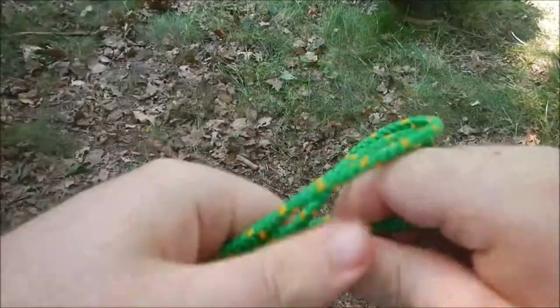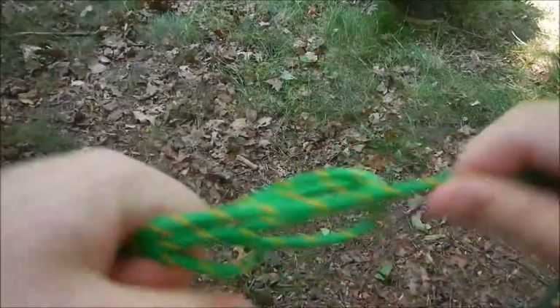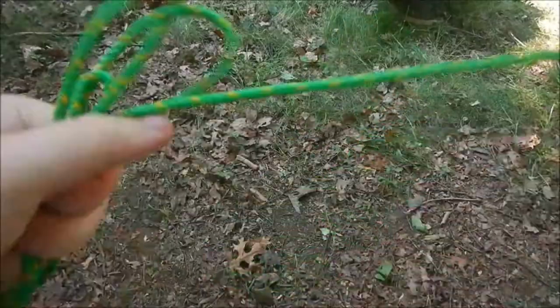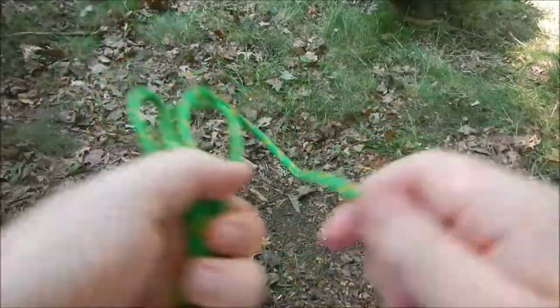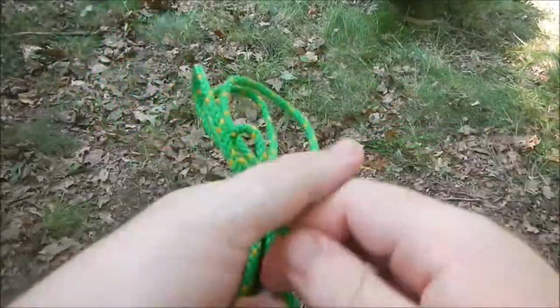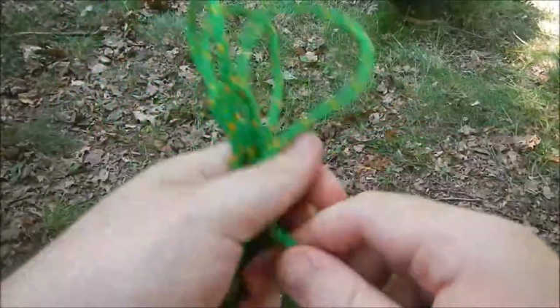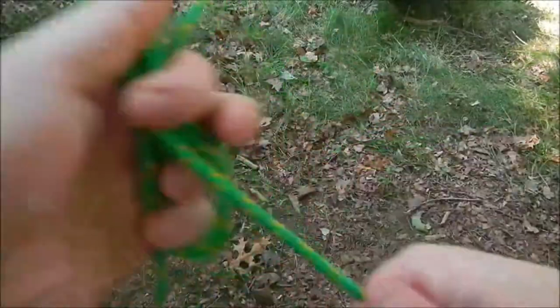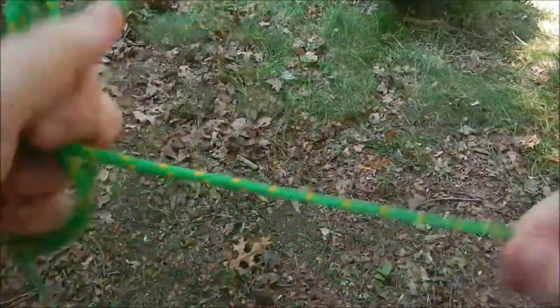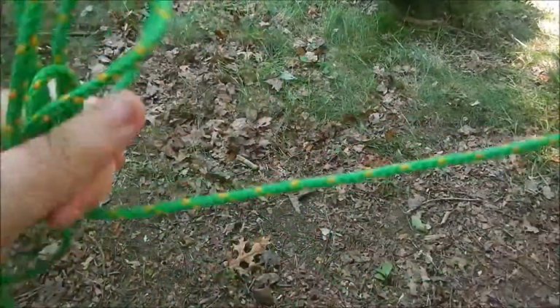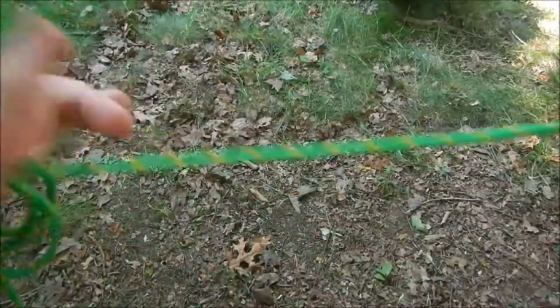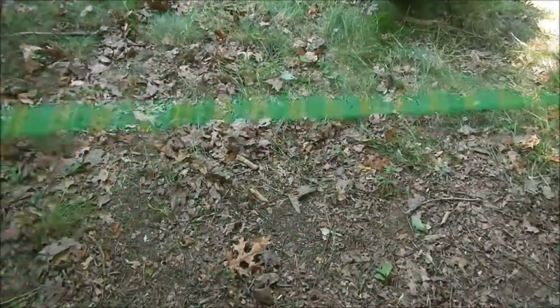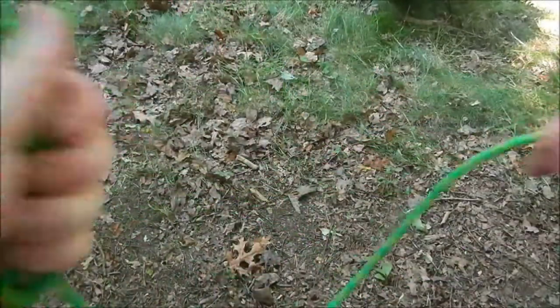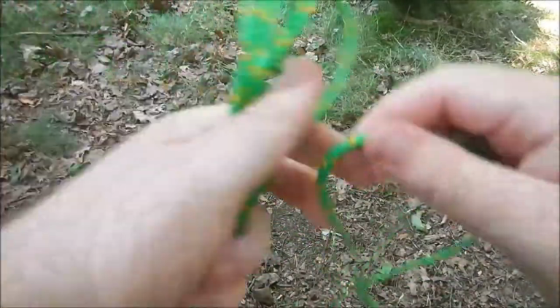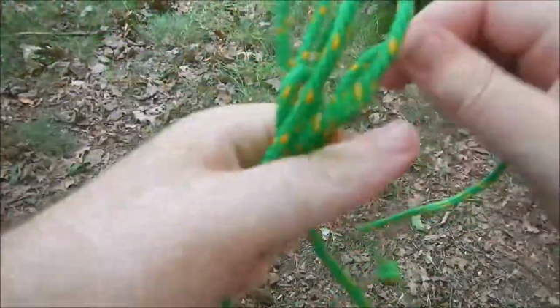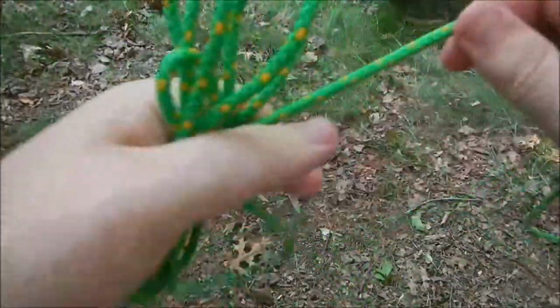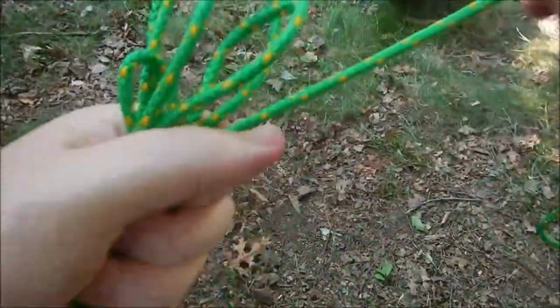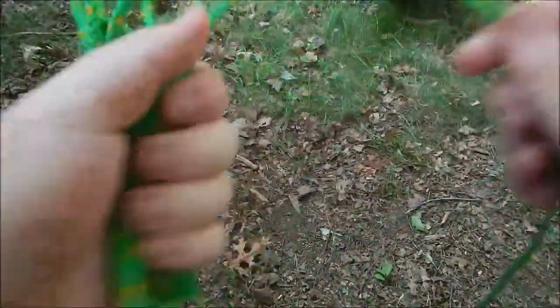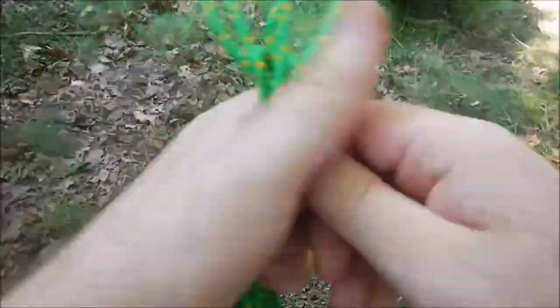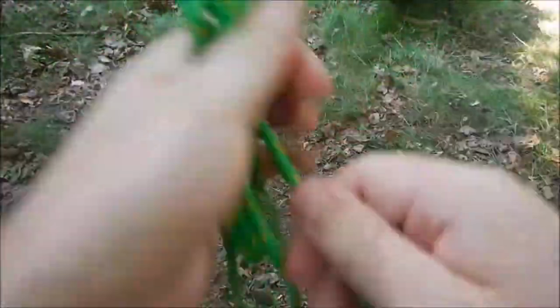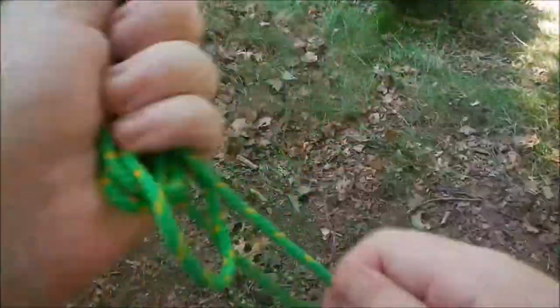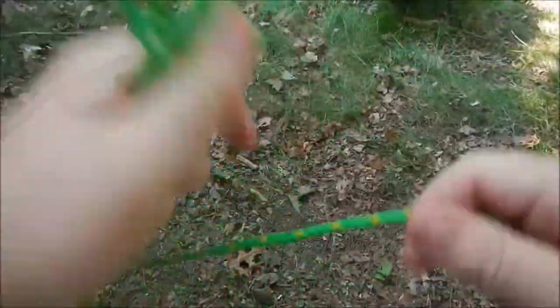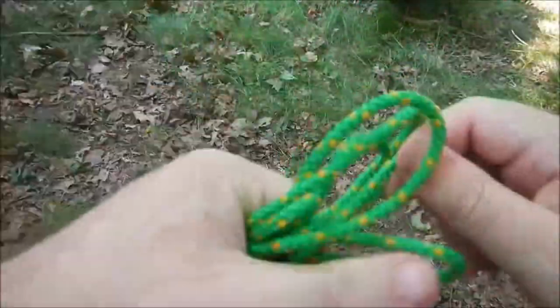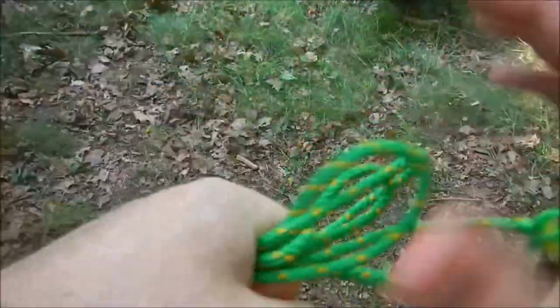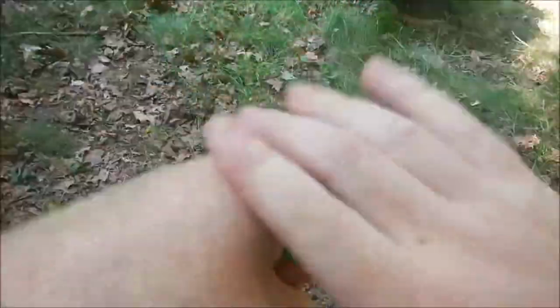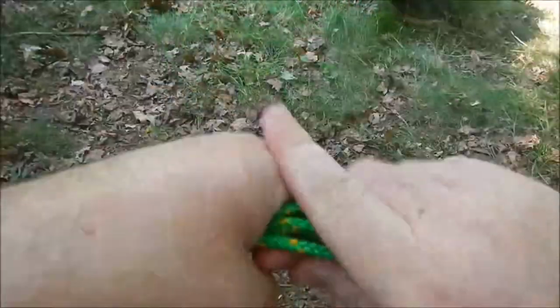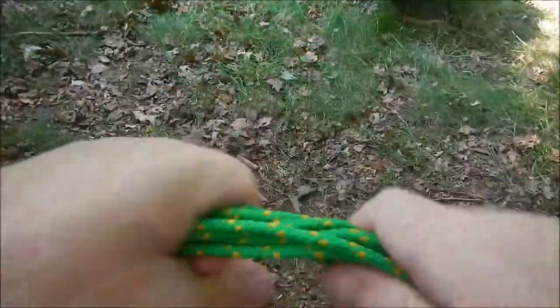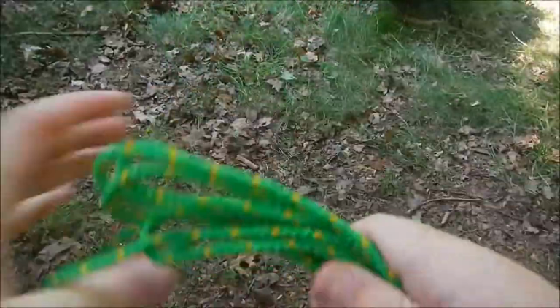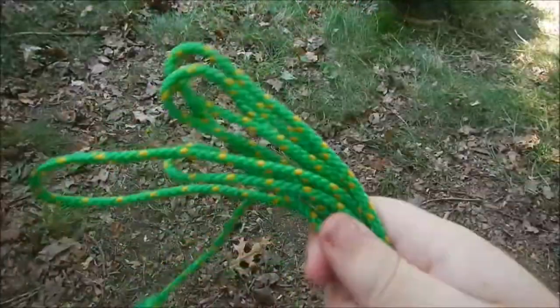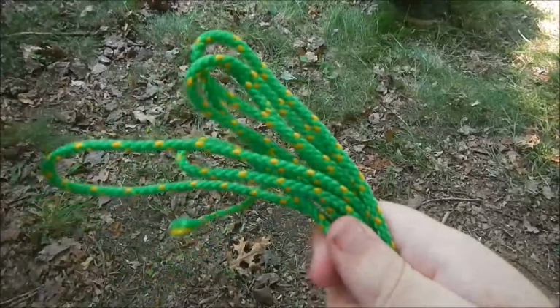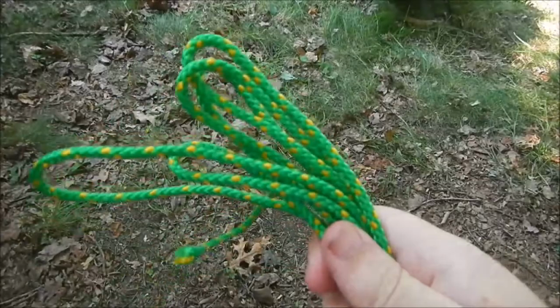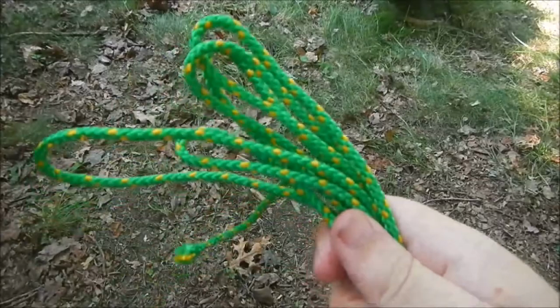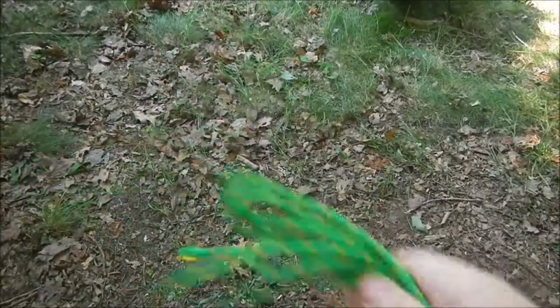My name is Nate, I'm the Otter Outdoorsman. These are a few knots to know — have a good day.